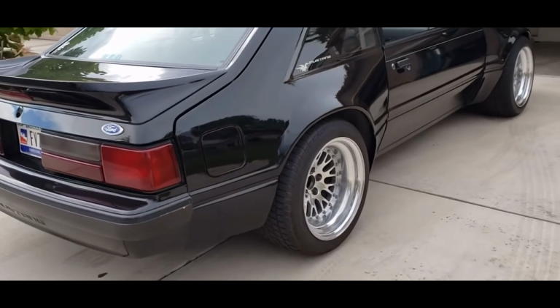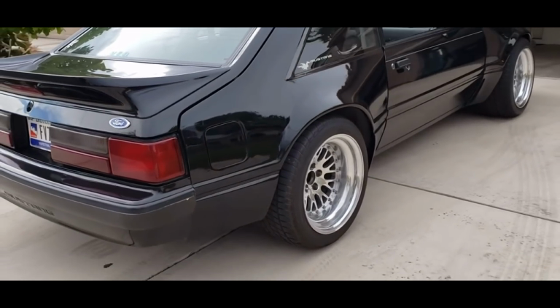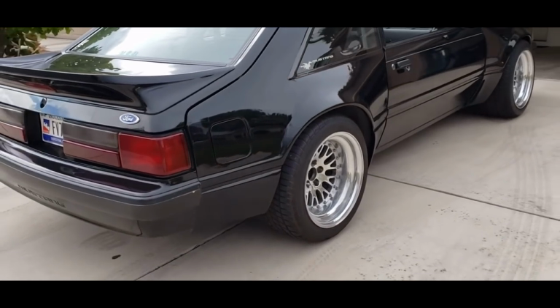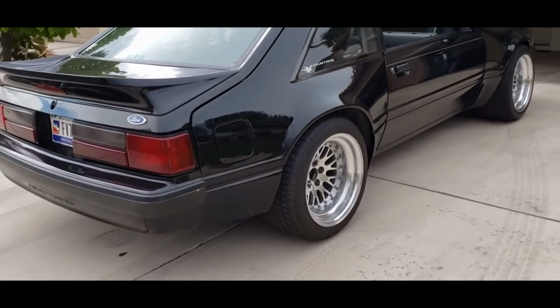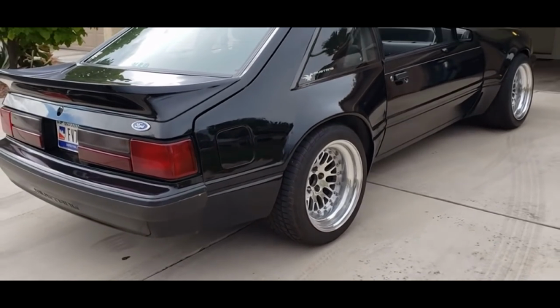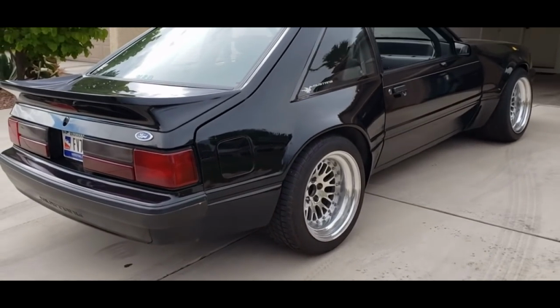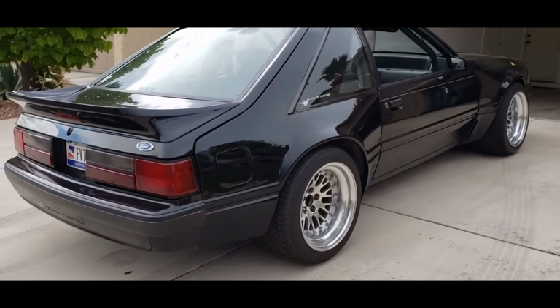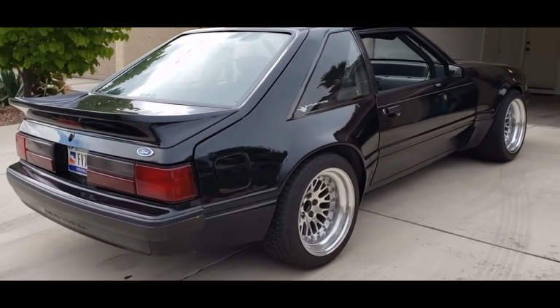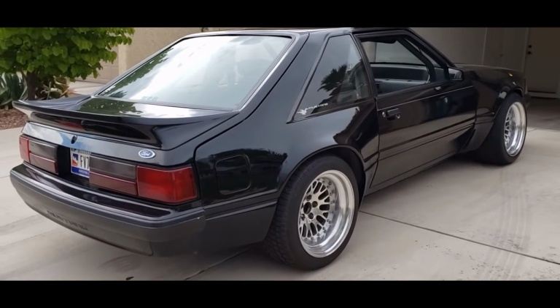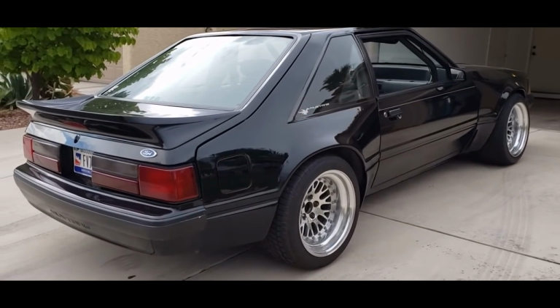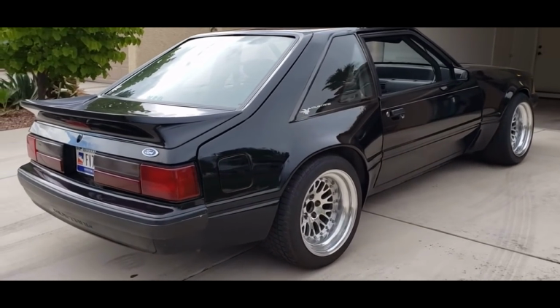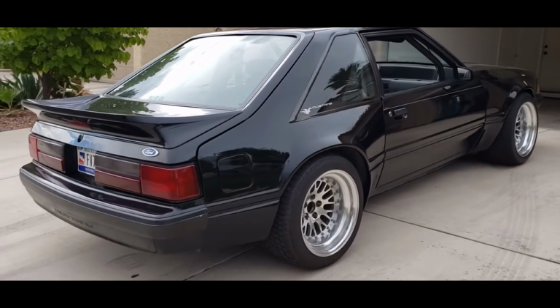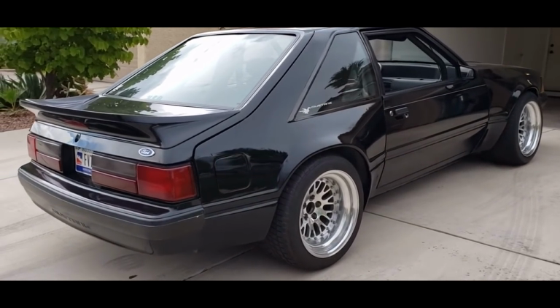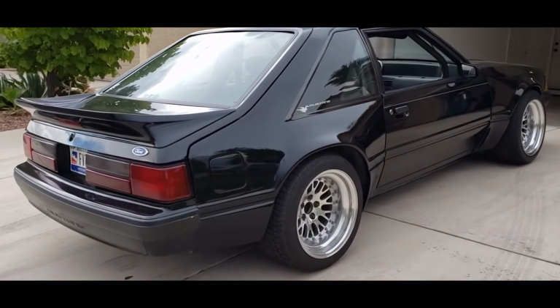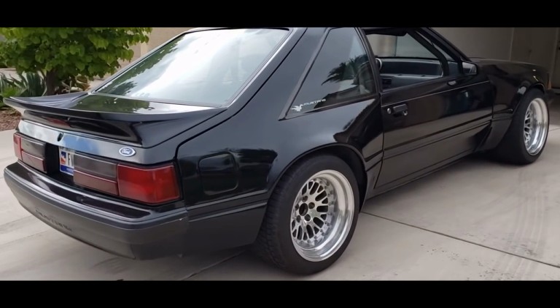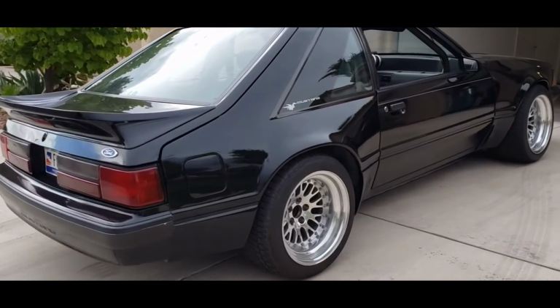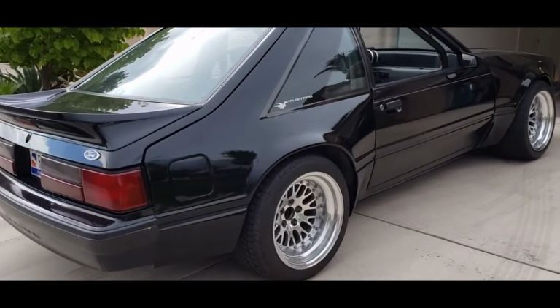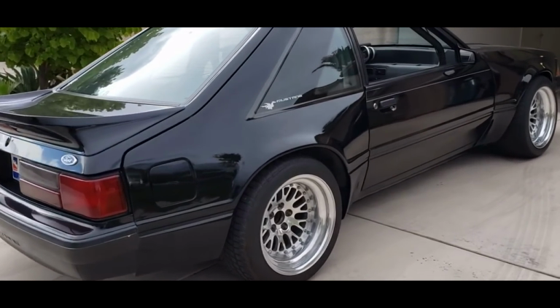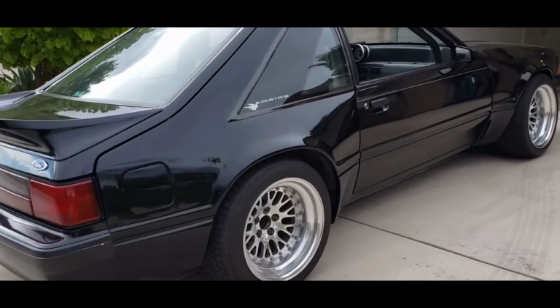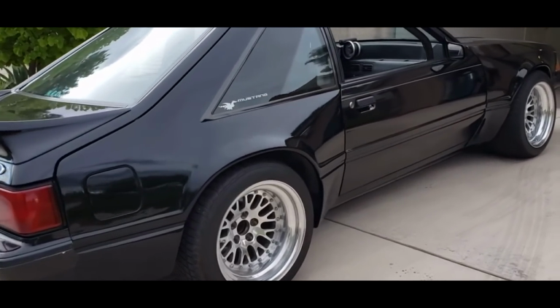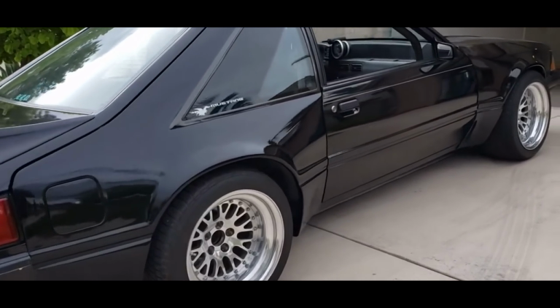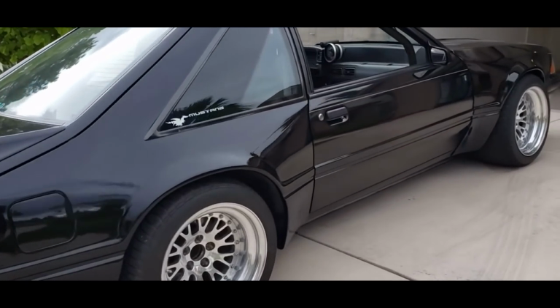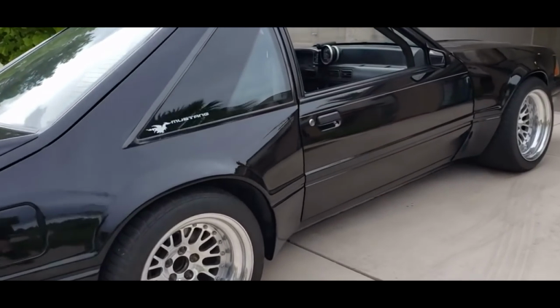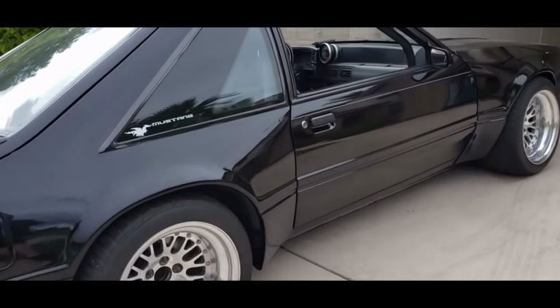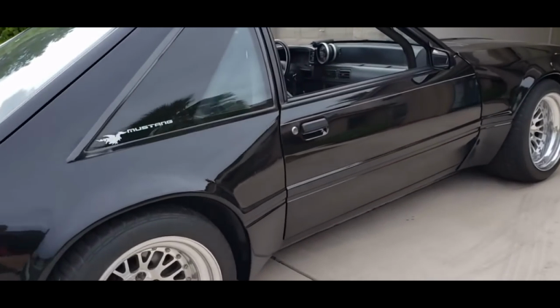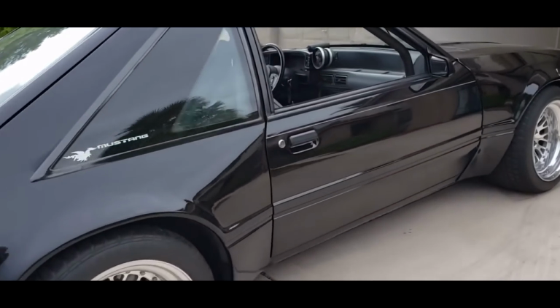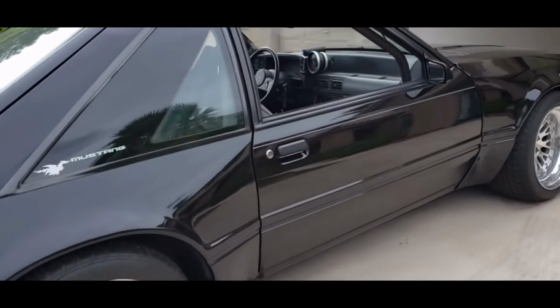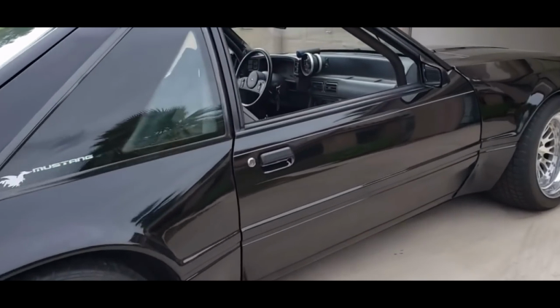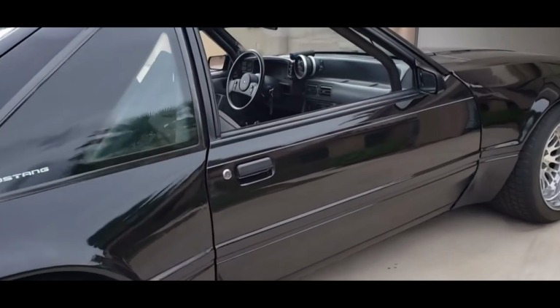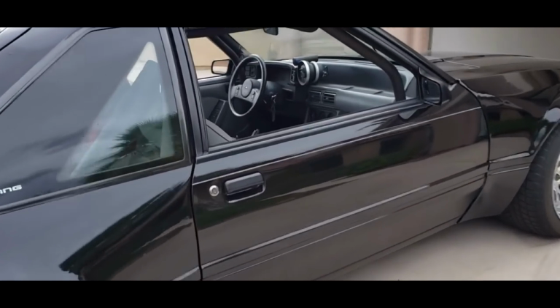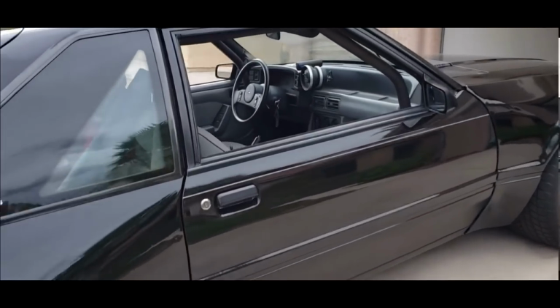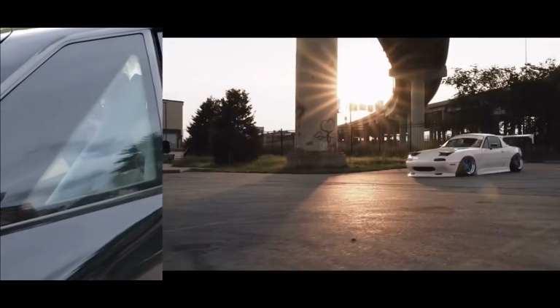There are videos of them racing 1200 horsepower GTRs and still smoking them. That's crazy — a GTR, it's all wheel drive, it's turboed. It doesn't even make any sense. How are they so fast?